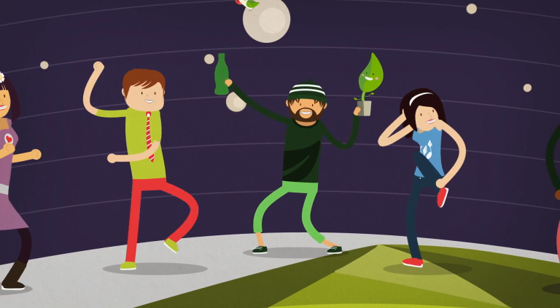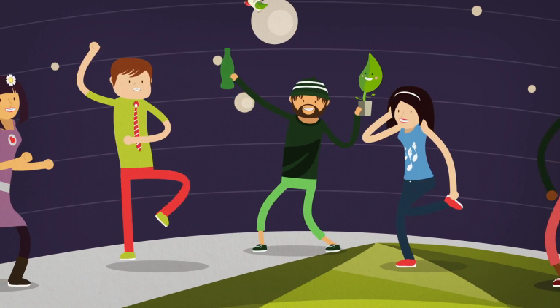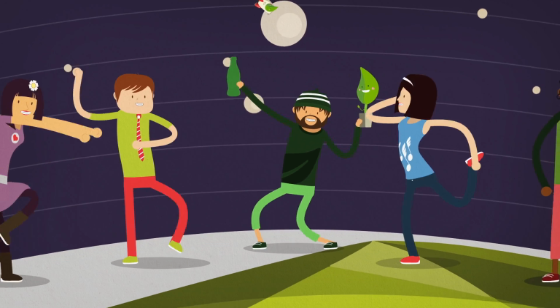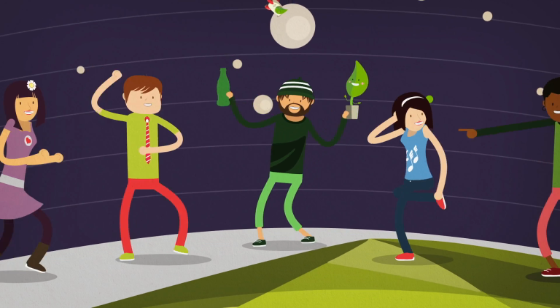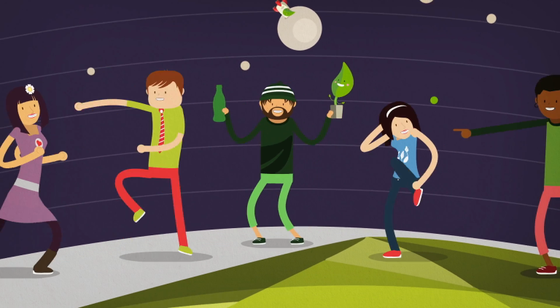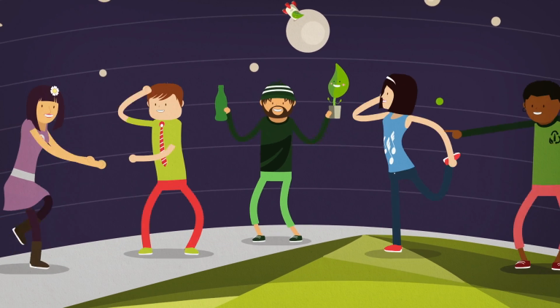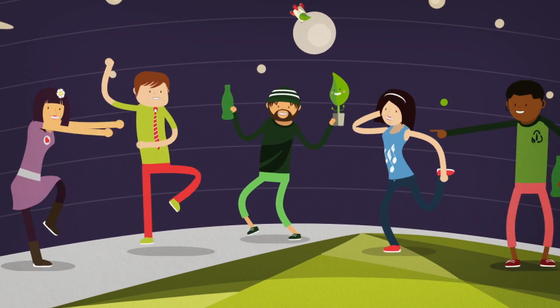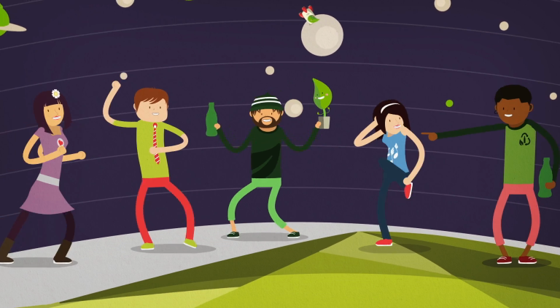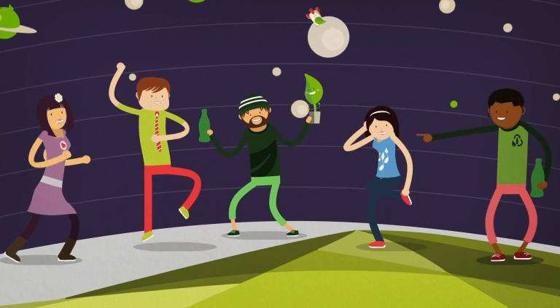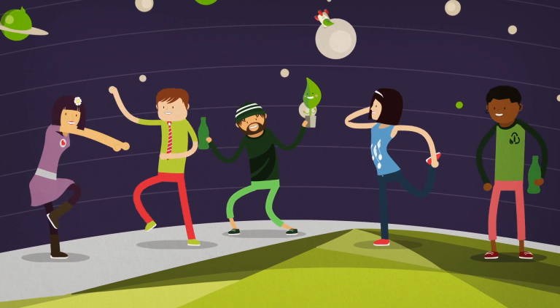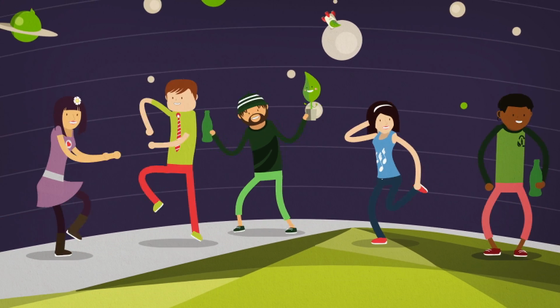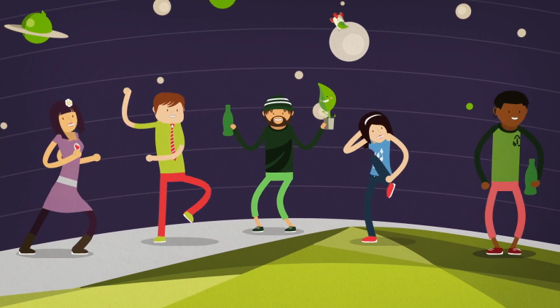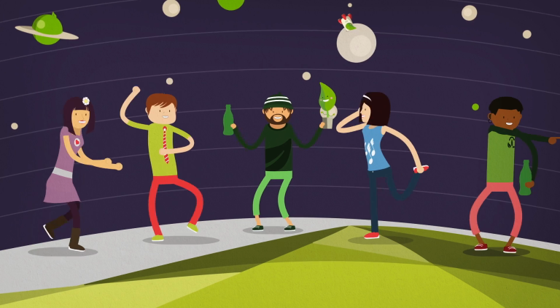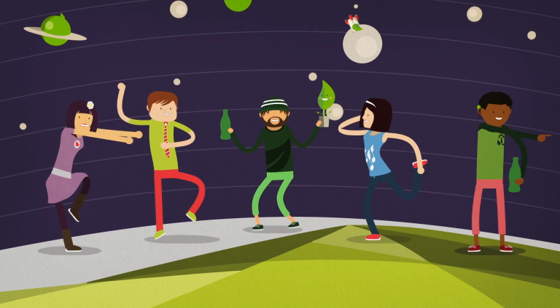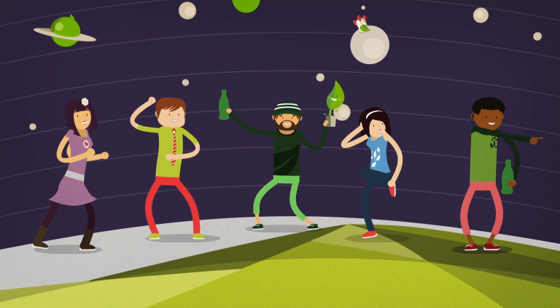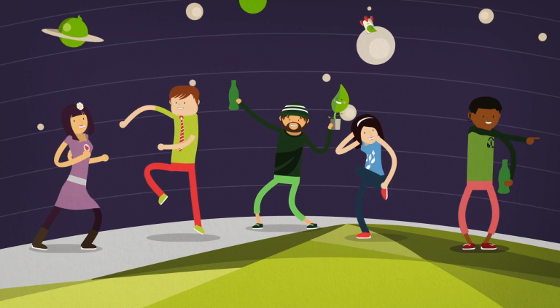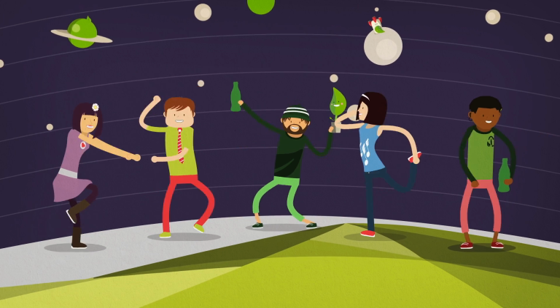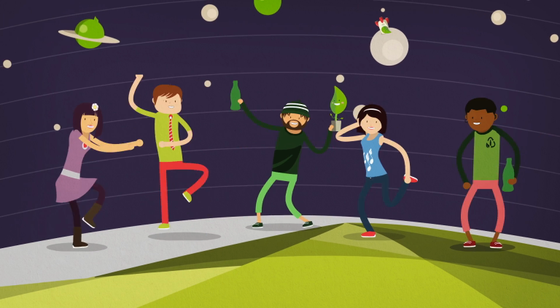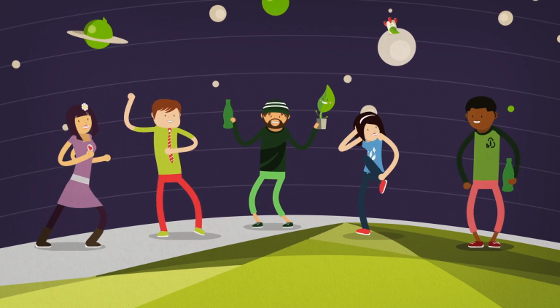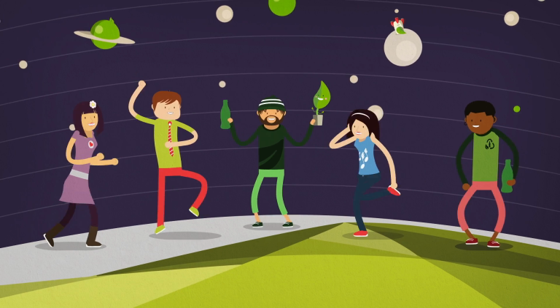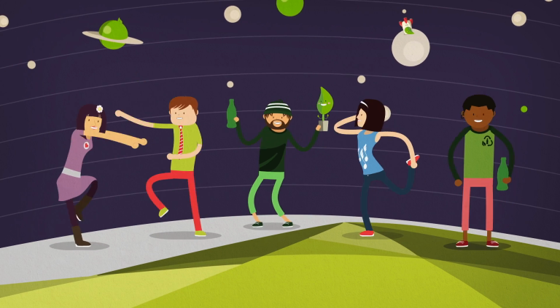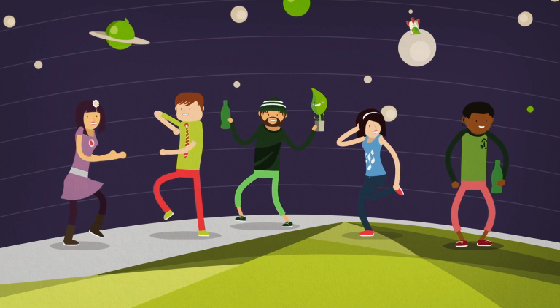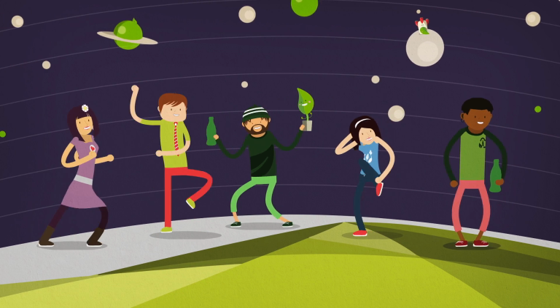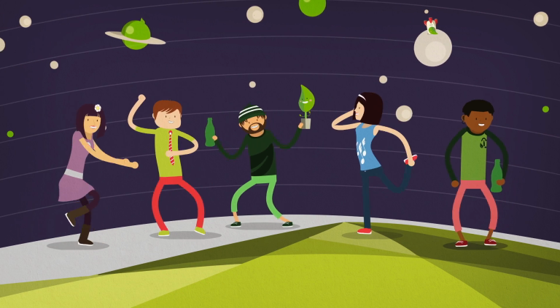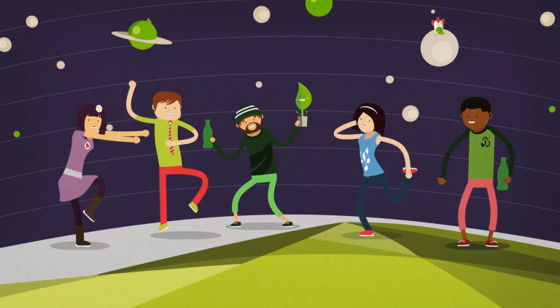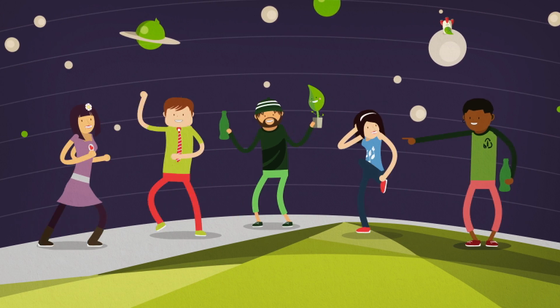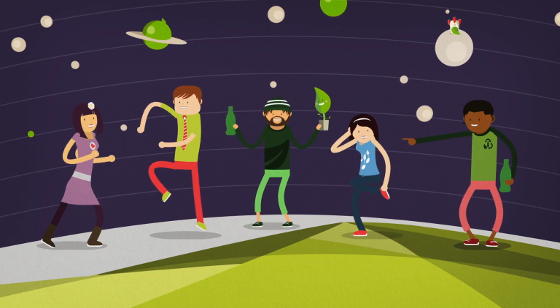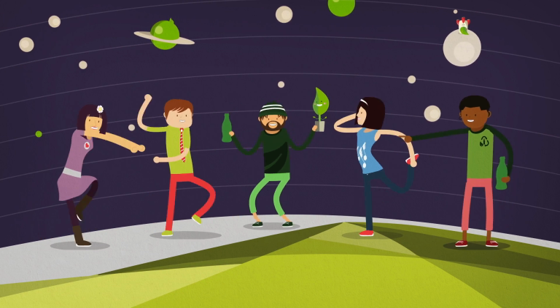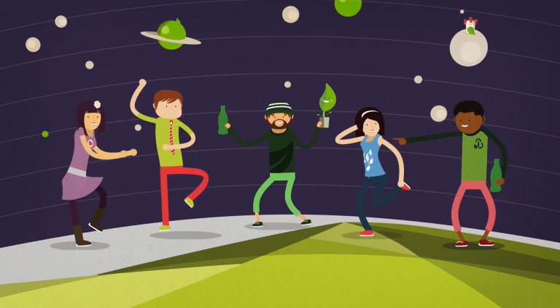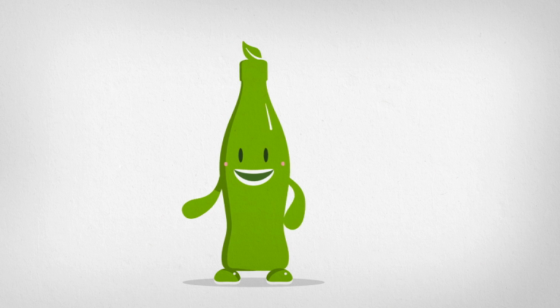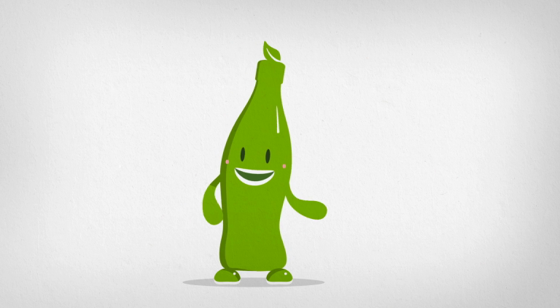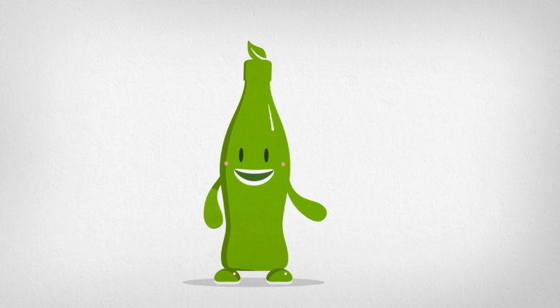Plants are our friends, and you can make bottles out of them. Right now,